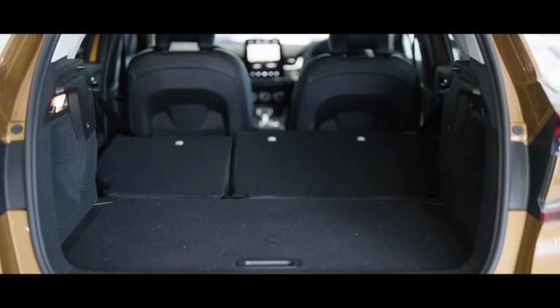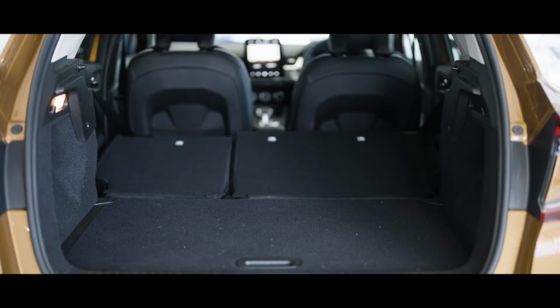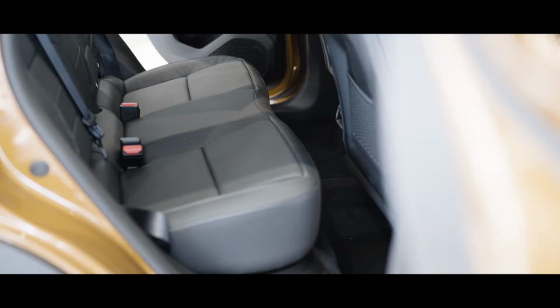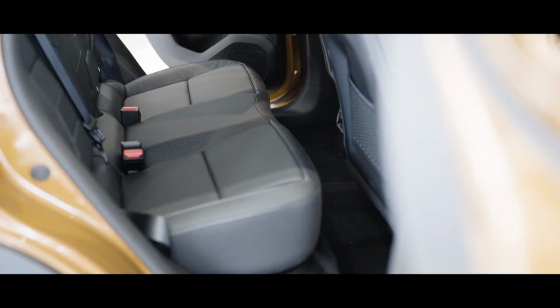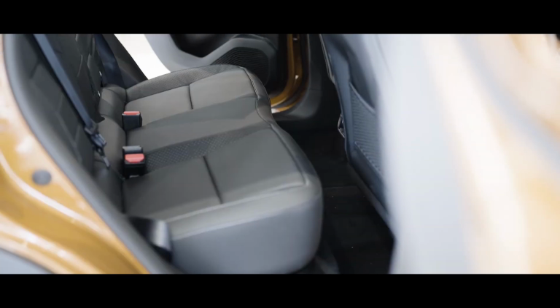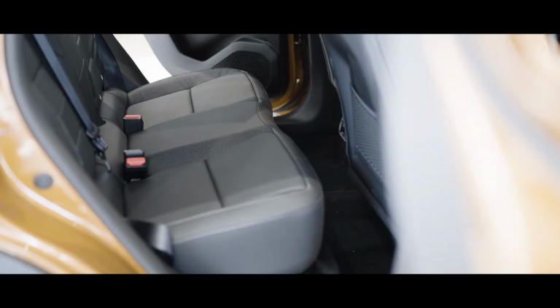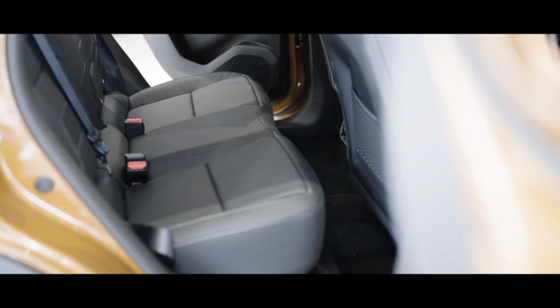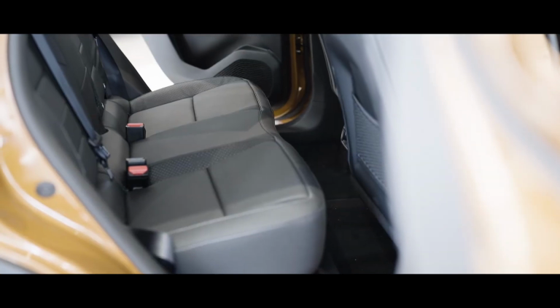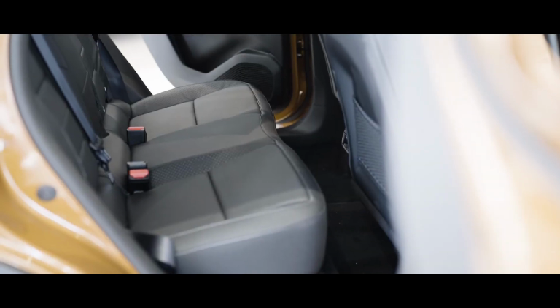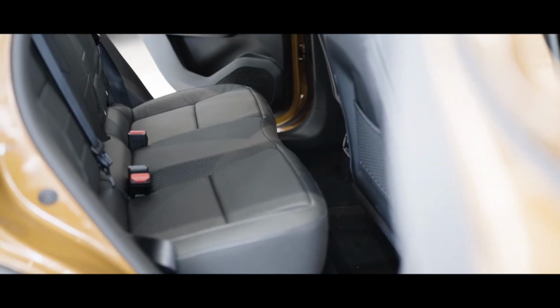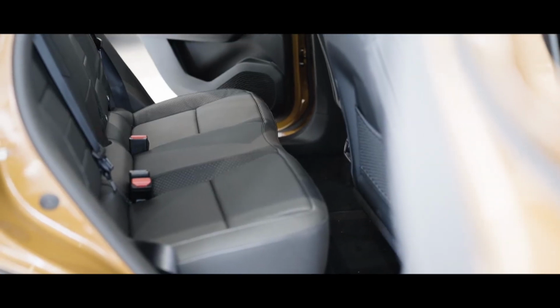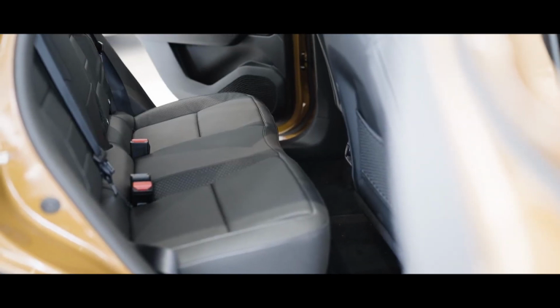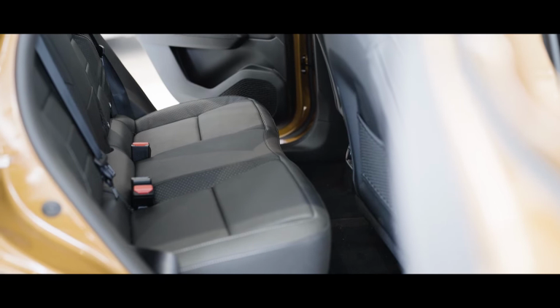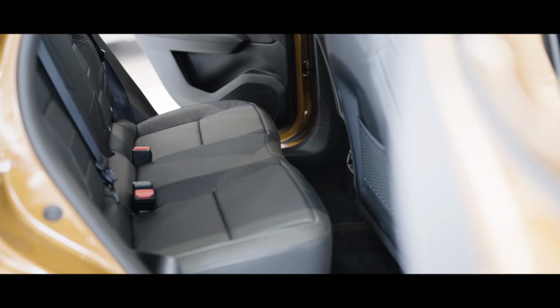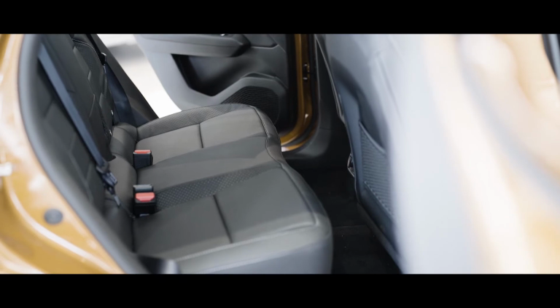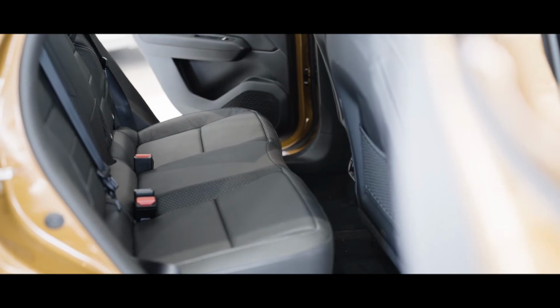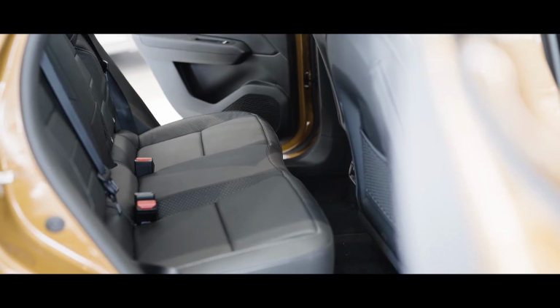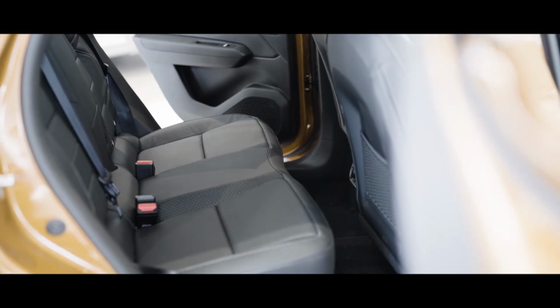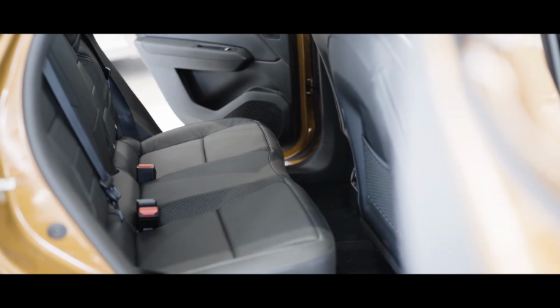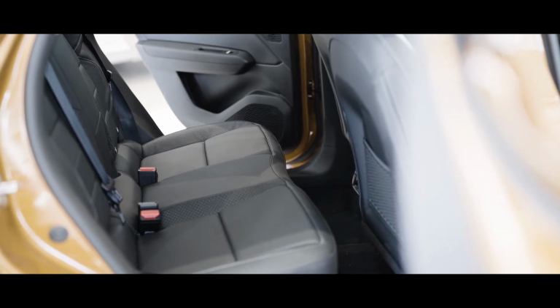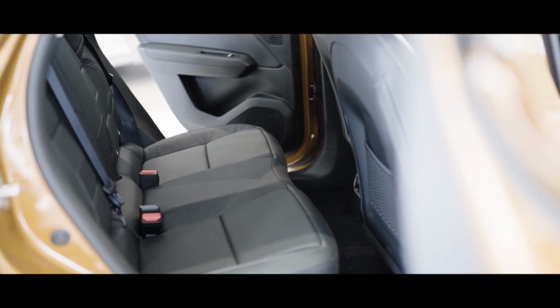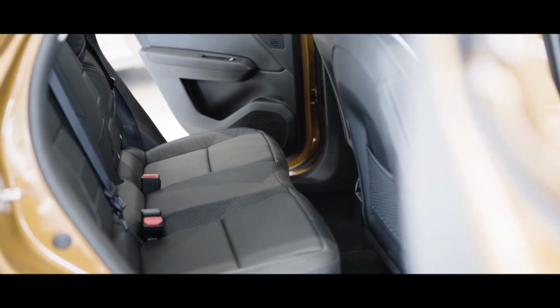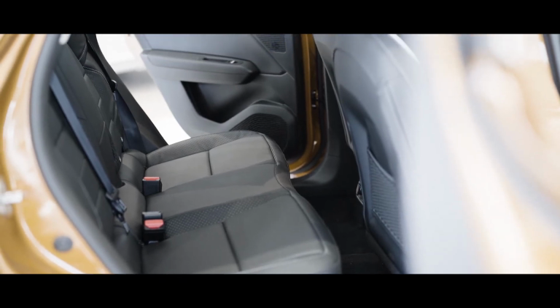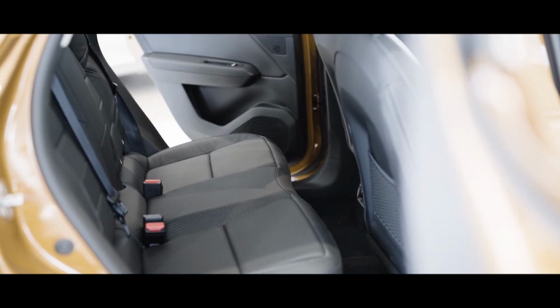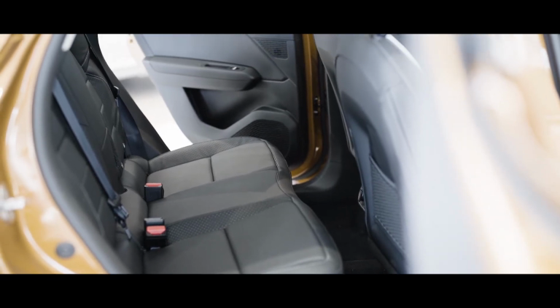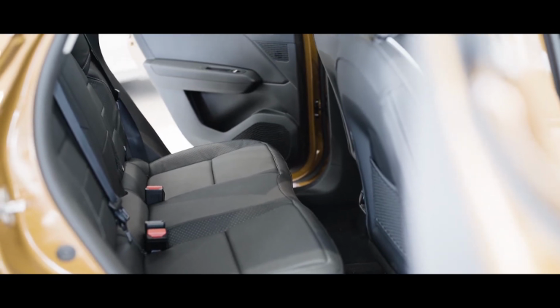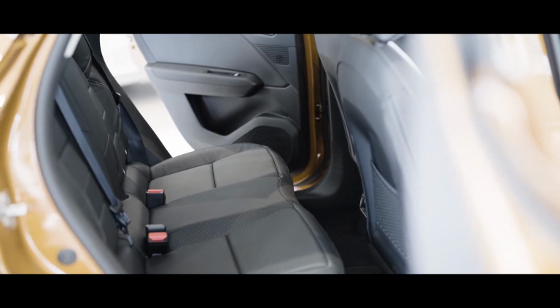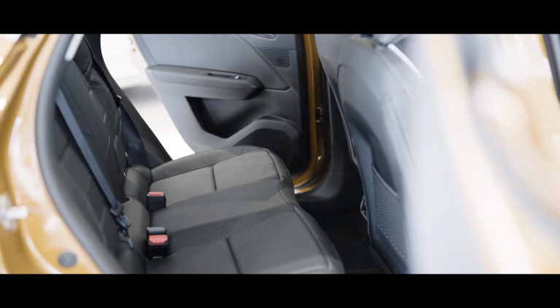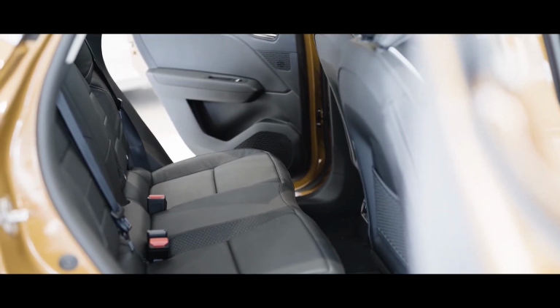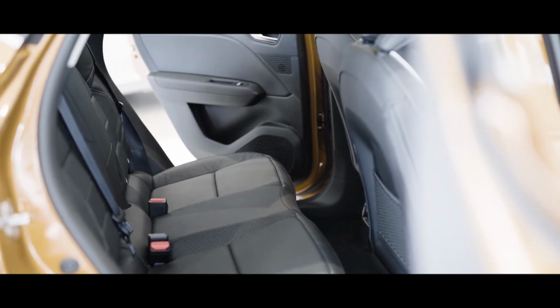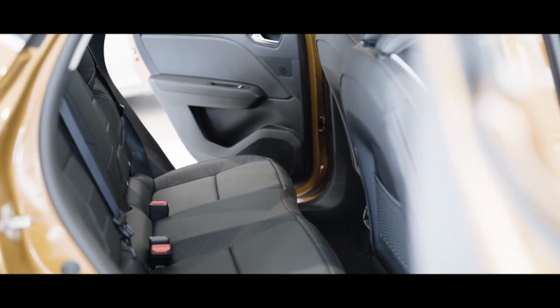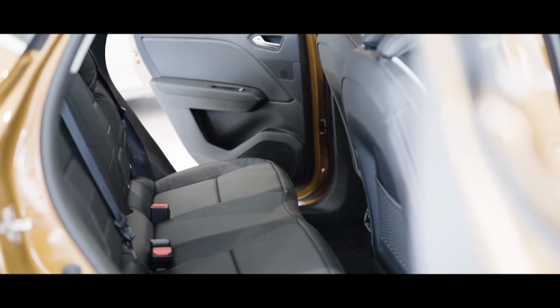For rear passengers, you have plenty of room which can comfortably seat three adults with generous leg and headroom.